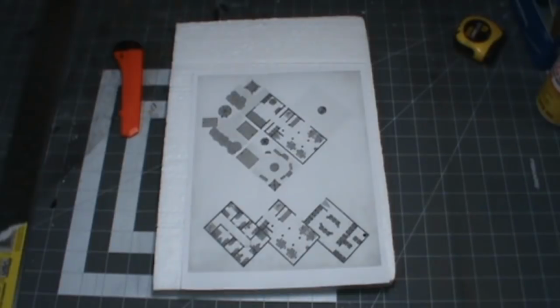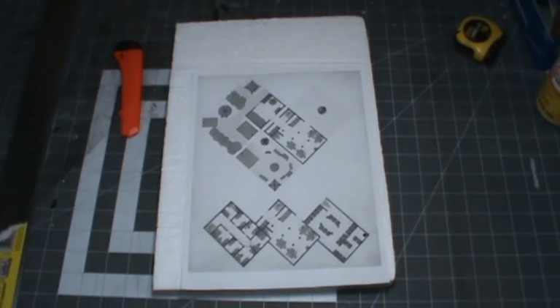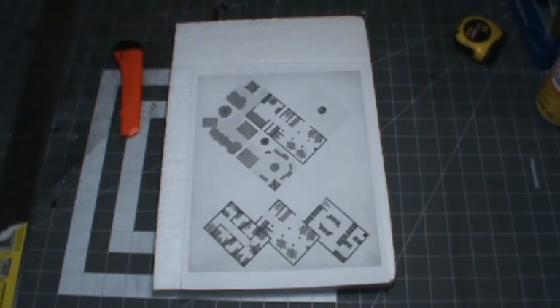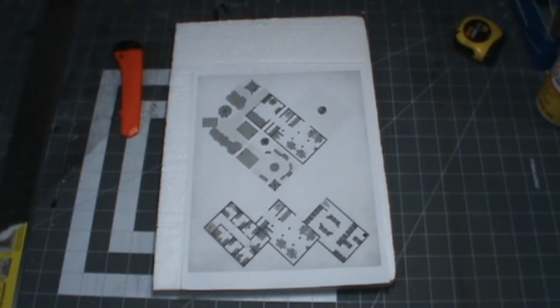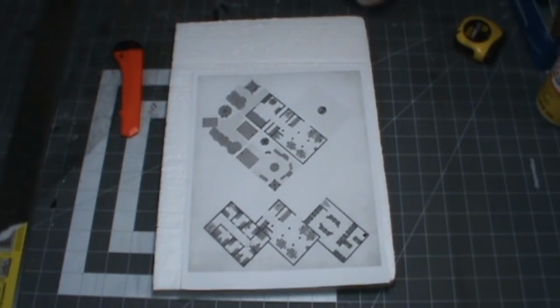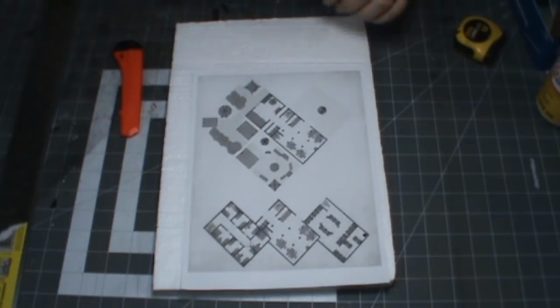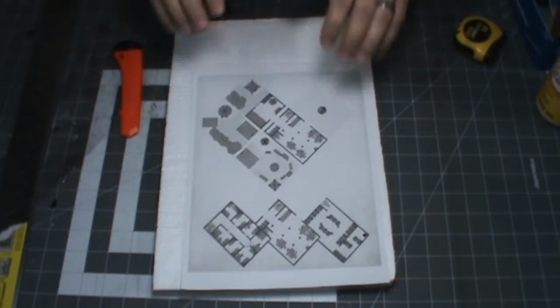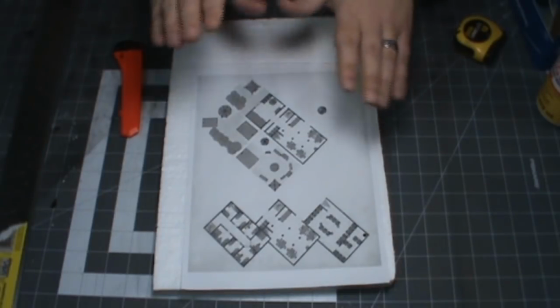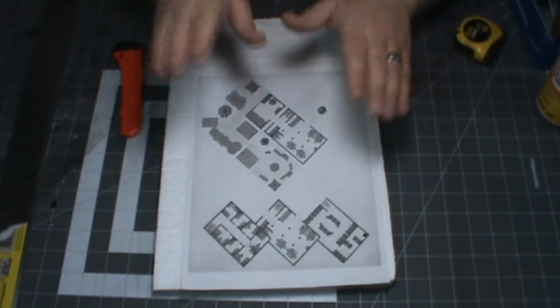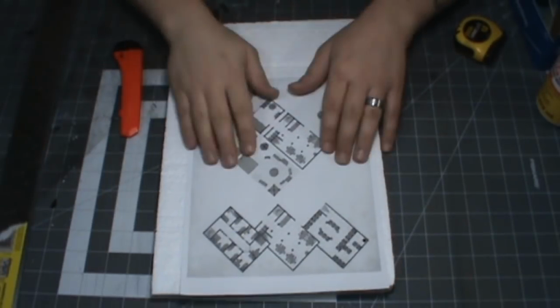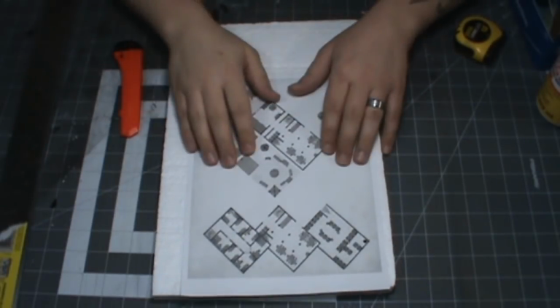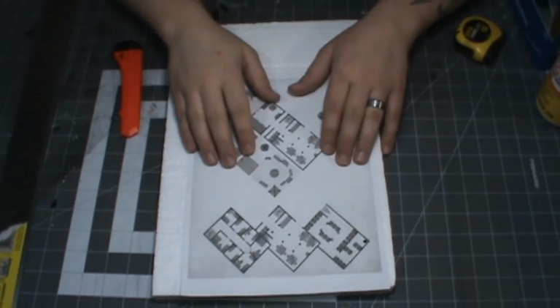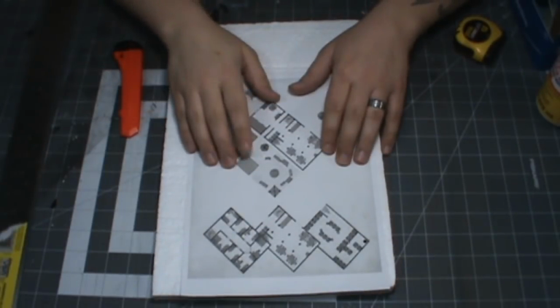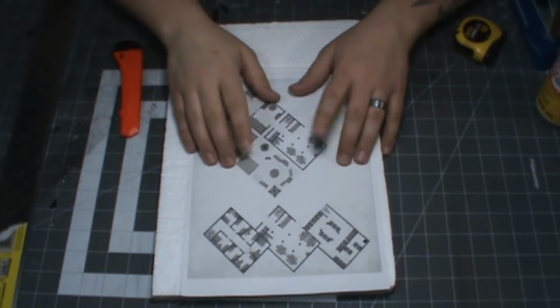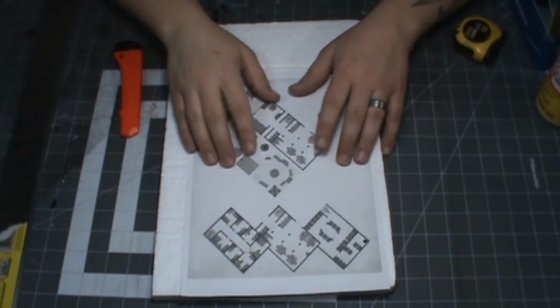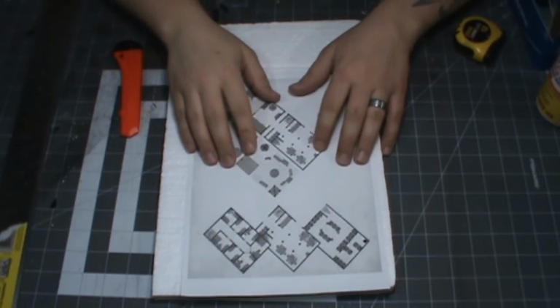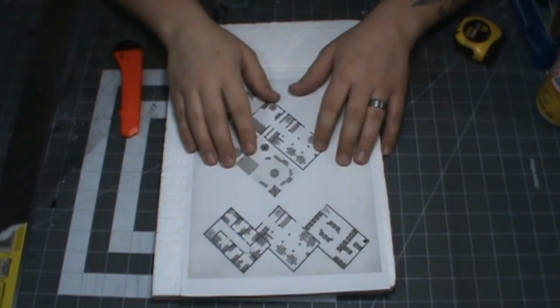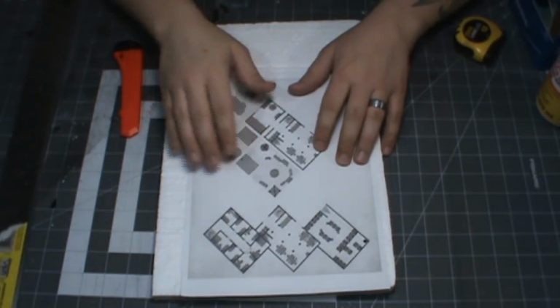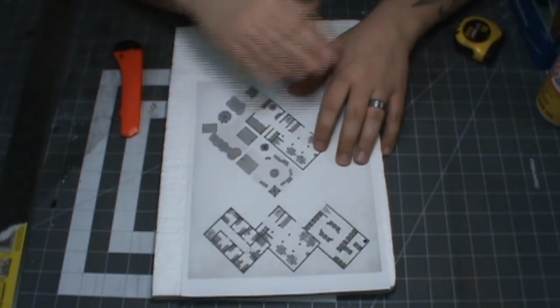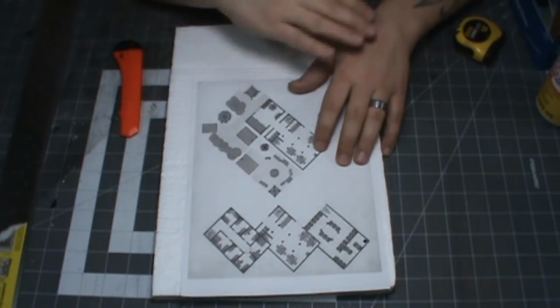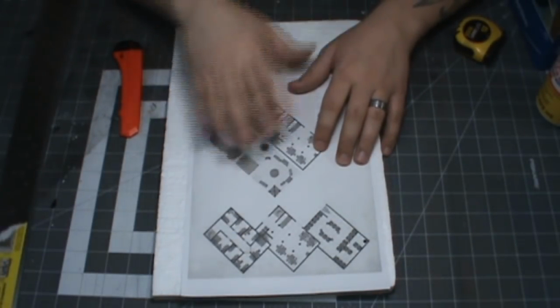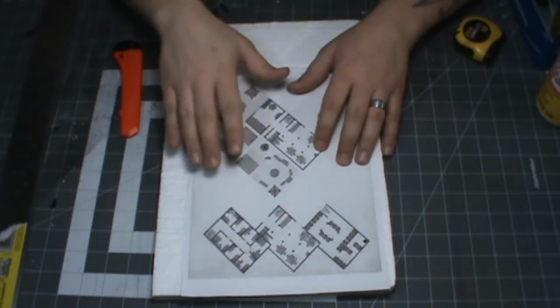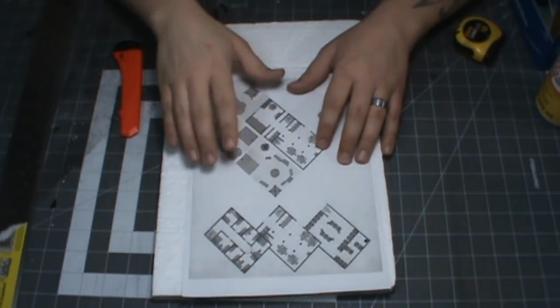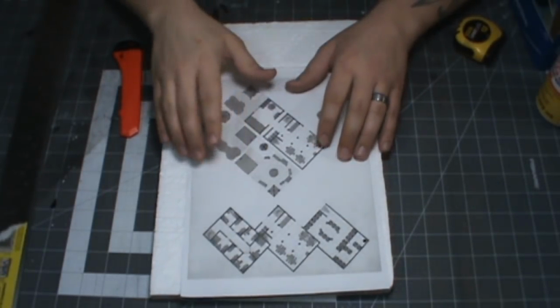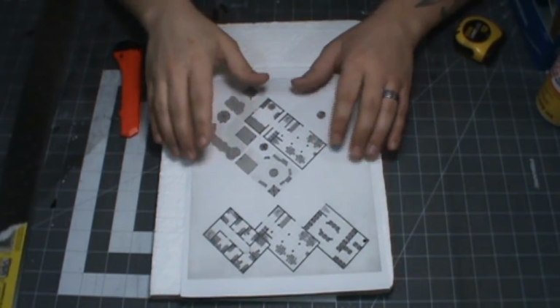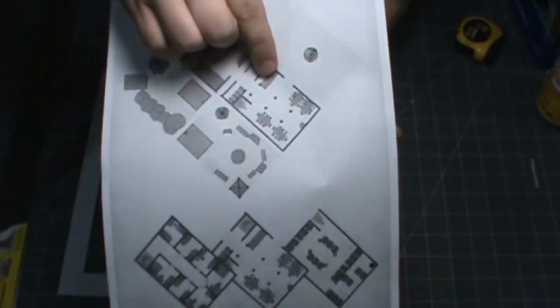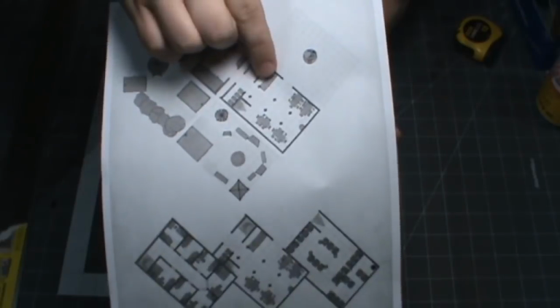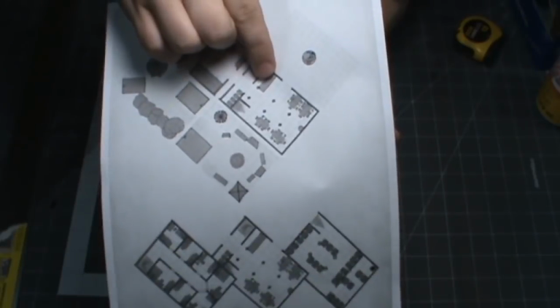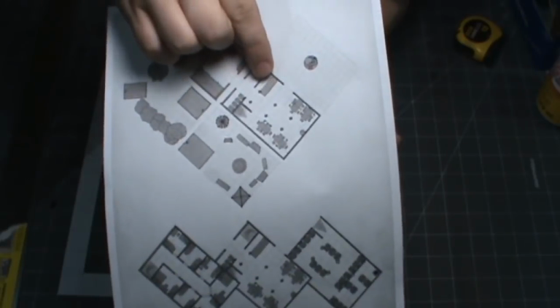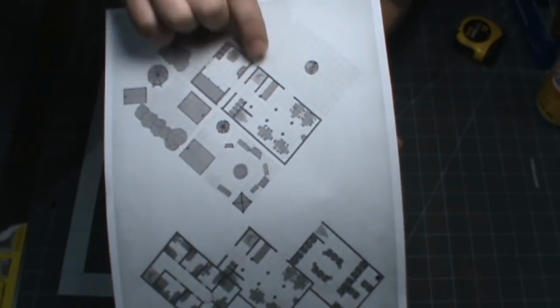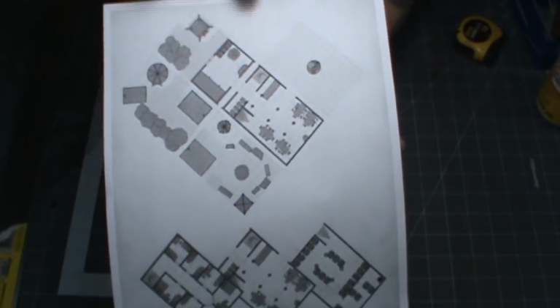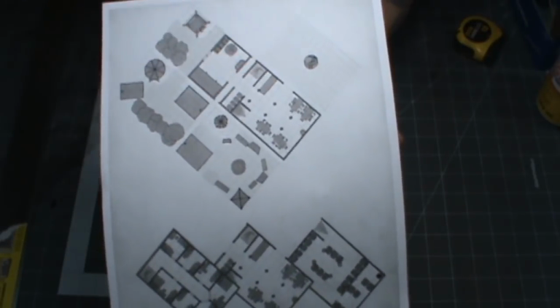This is a publicly available map of the whole town. We will do all of it eventually, but for now we just want the tavern.